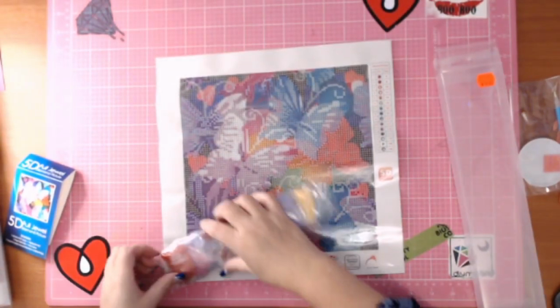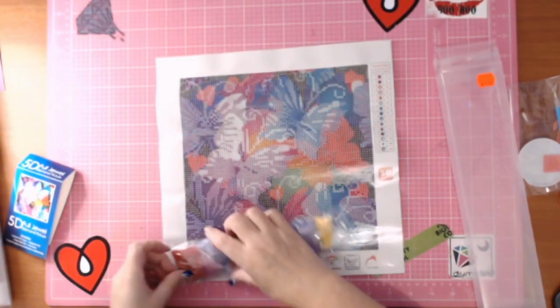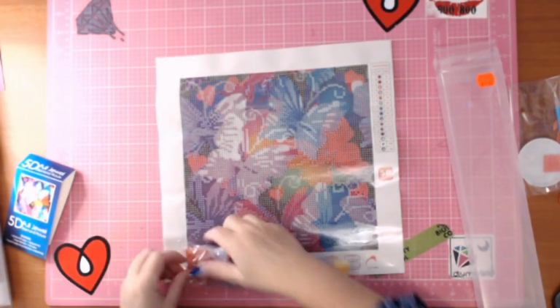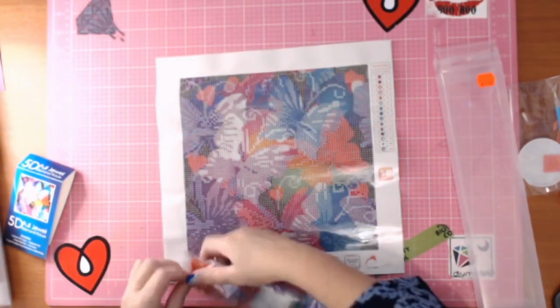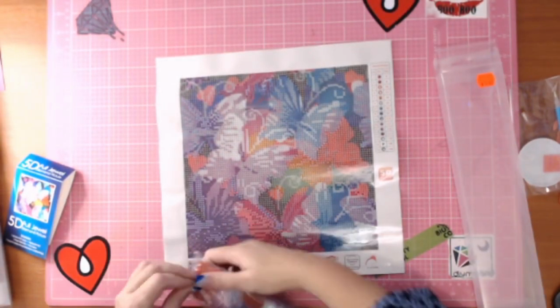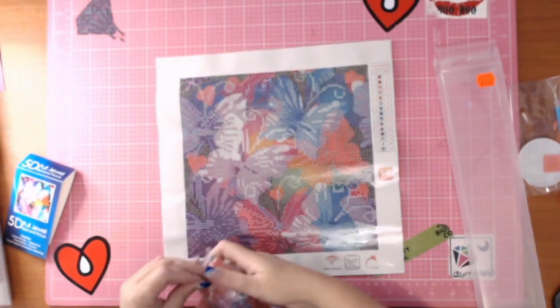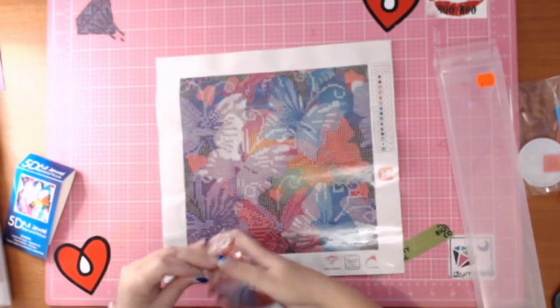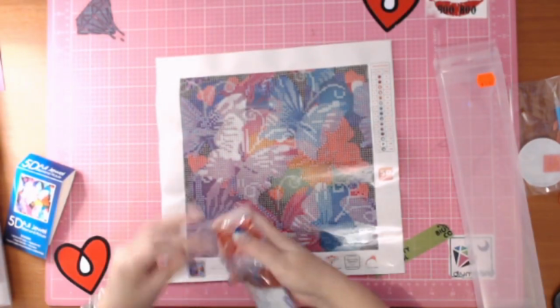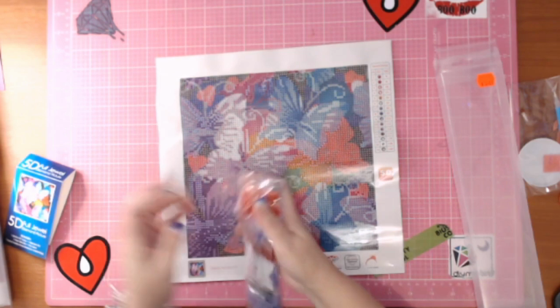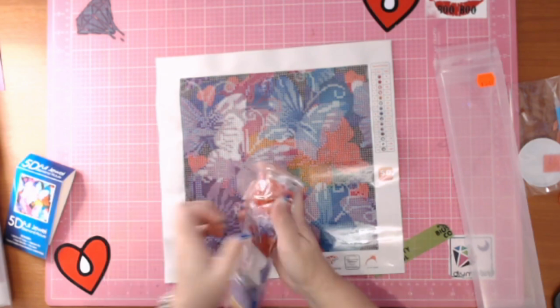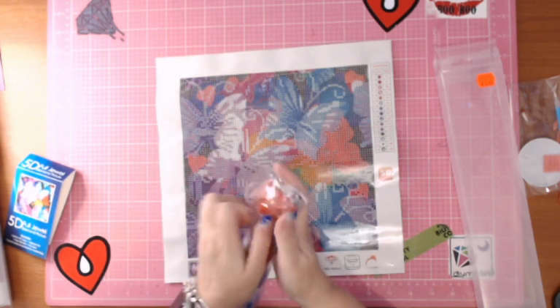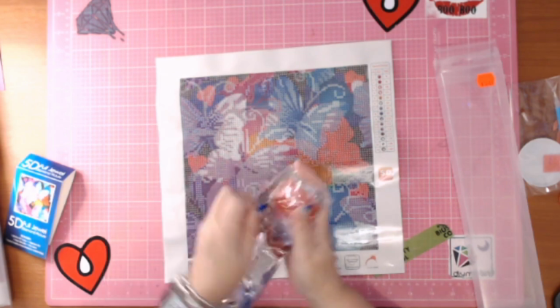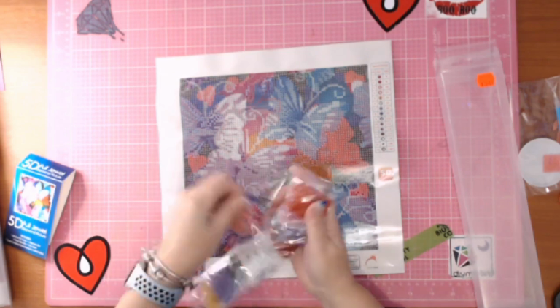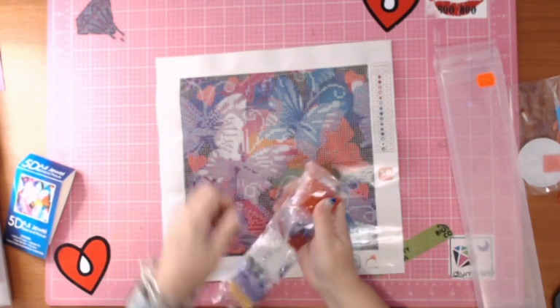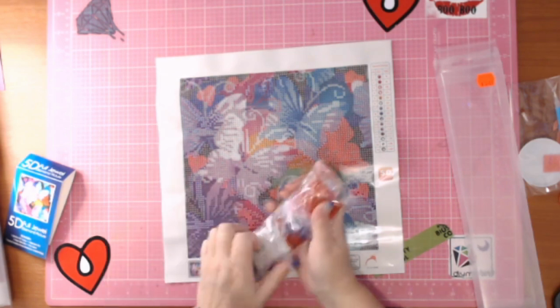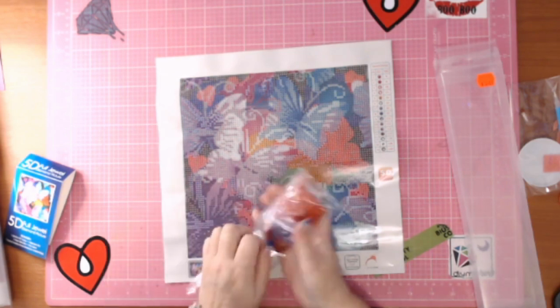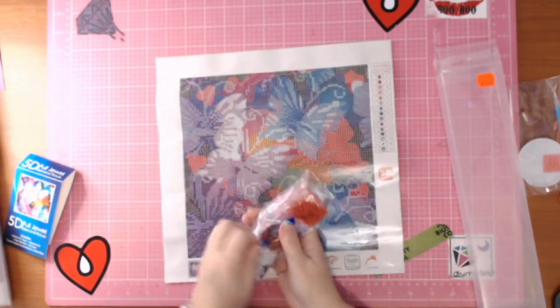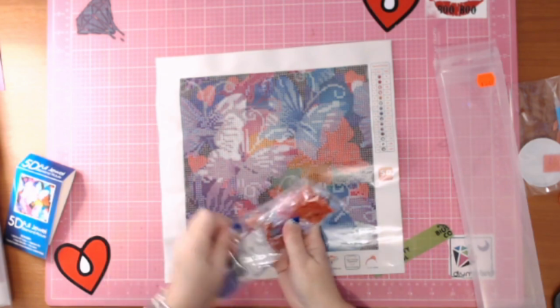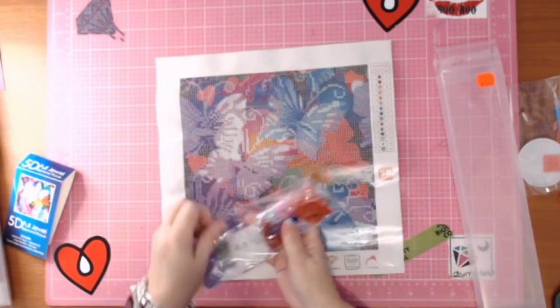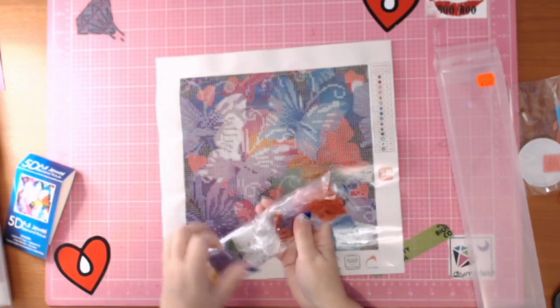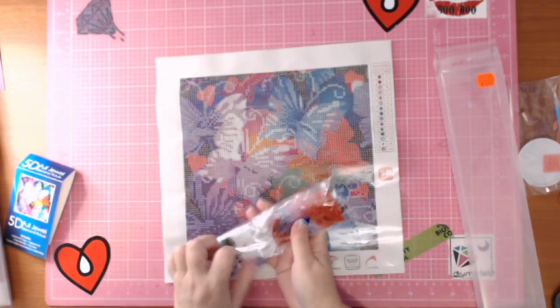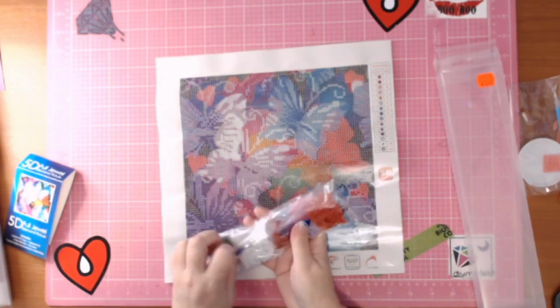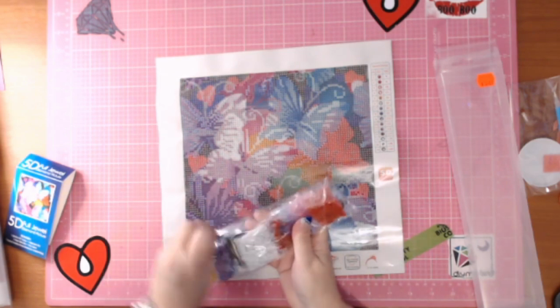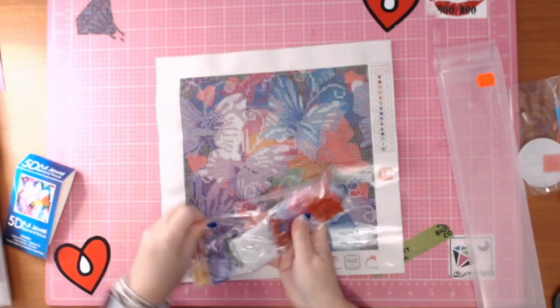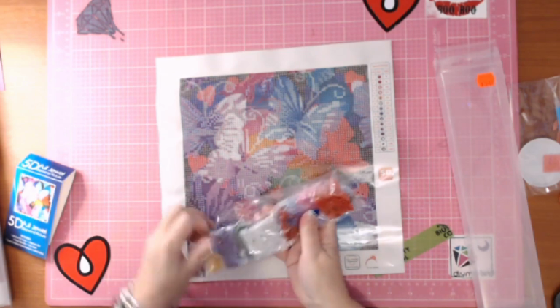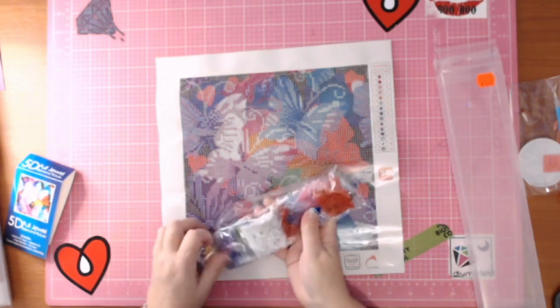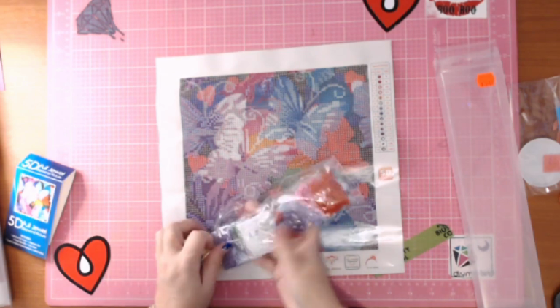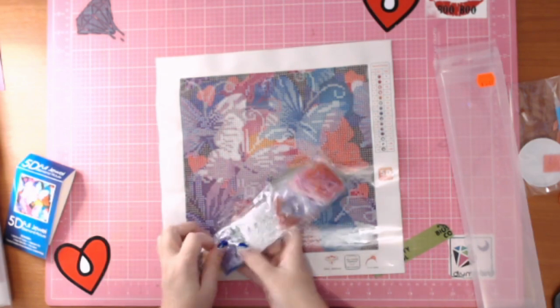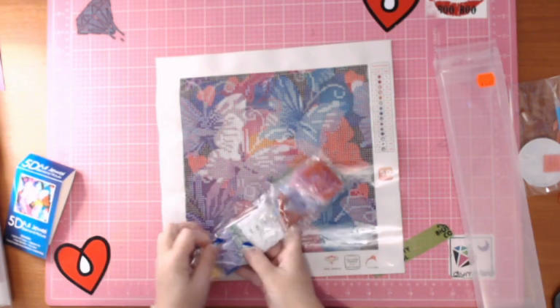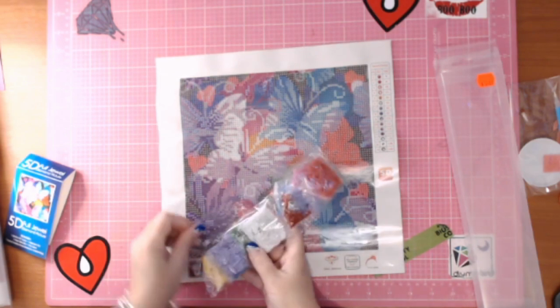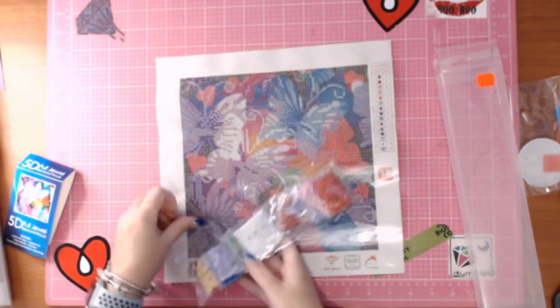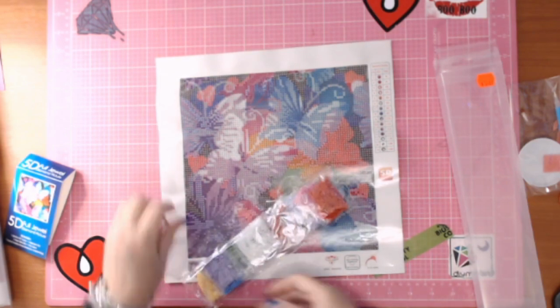Quick flip through the colors to have a look.